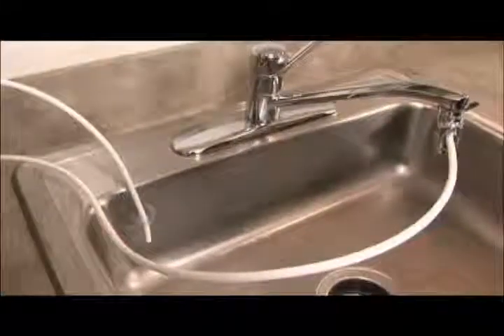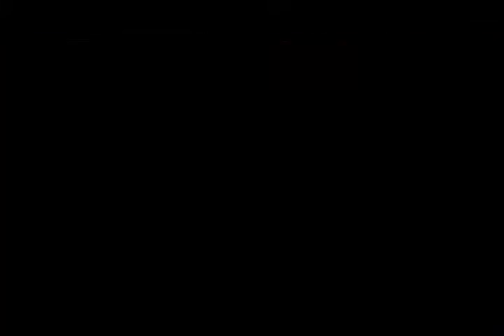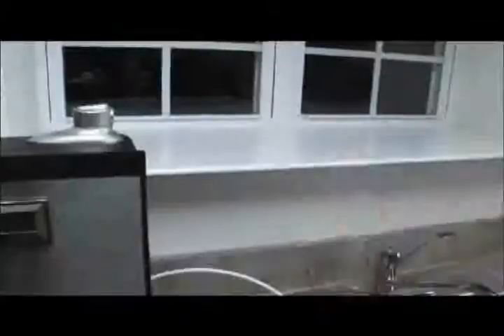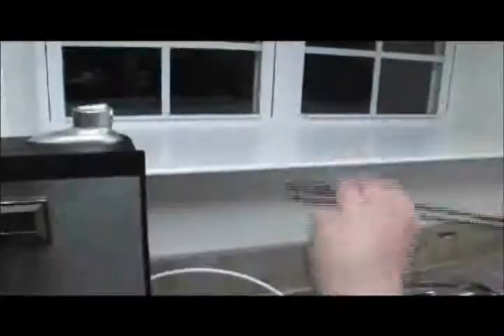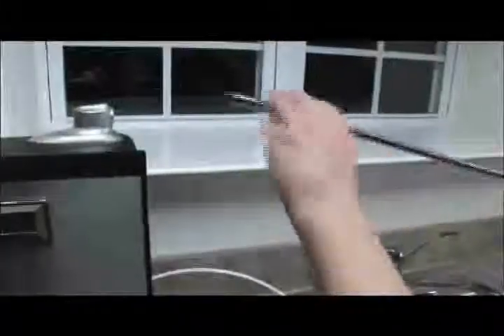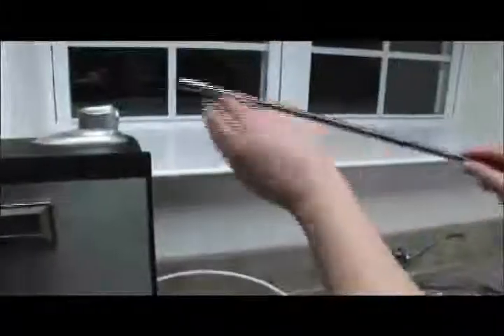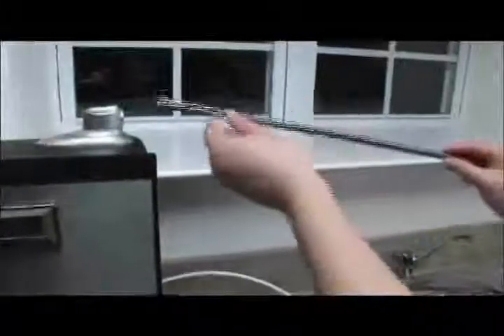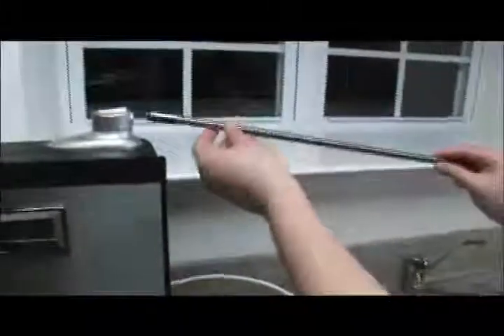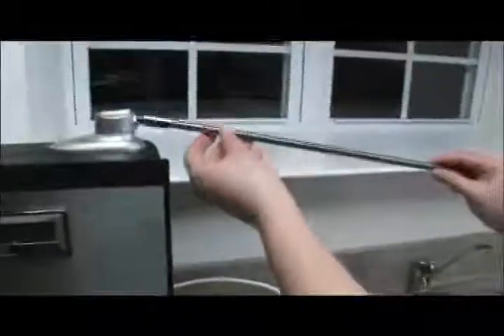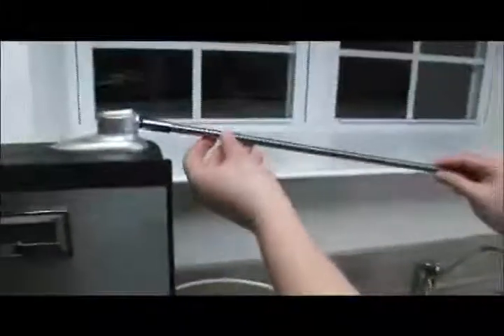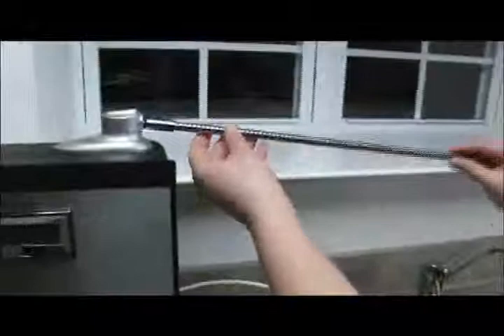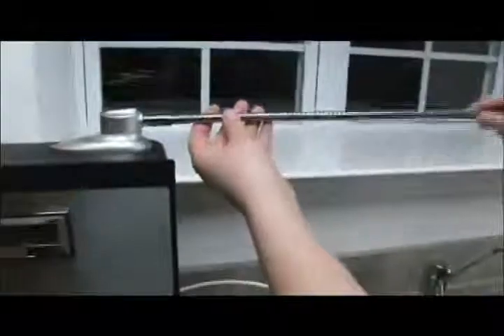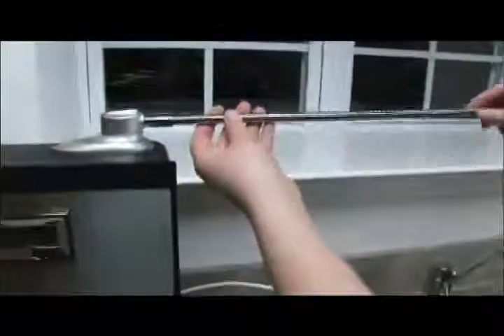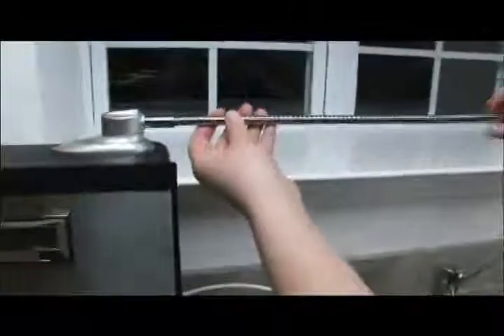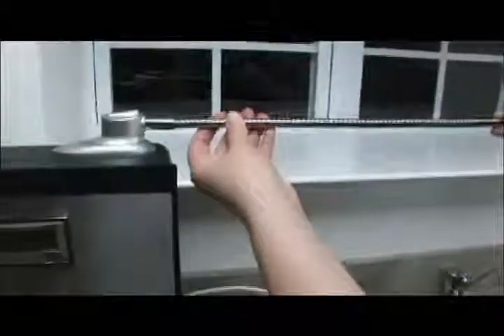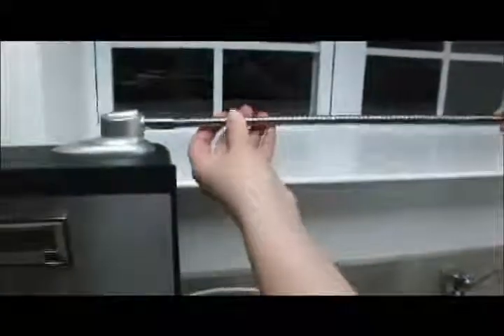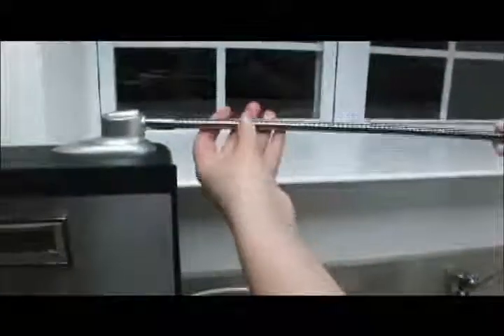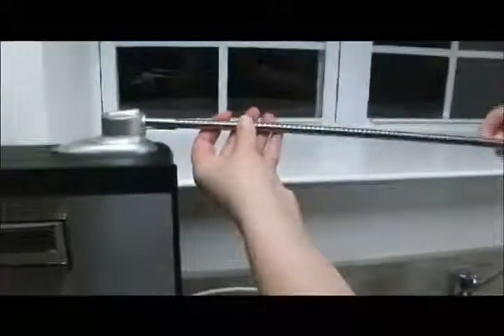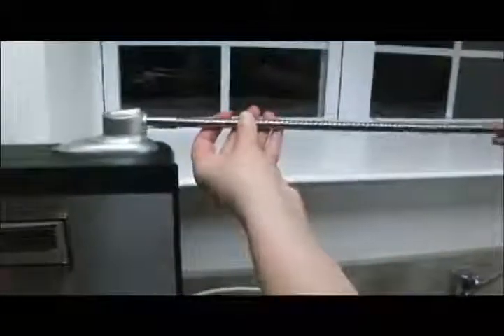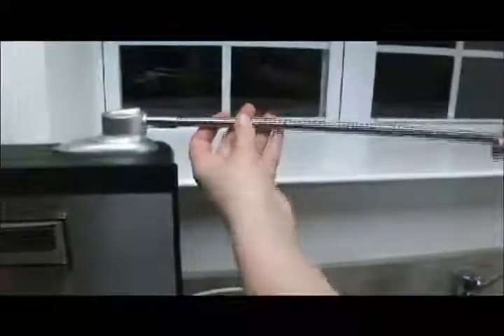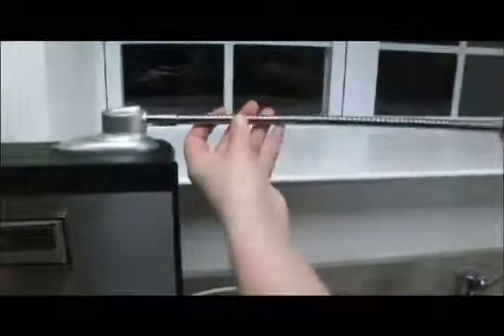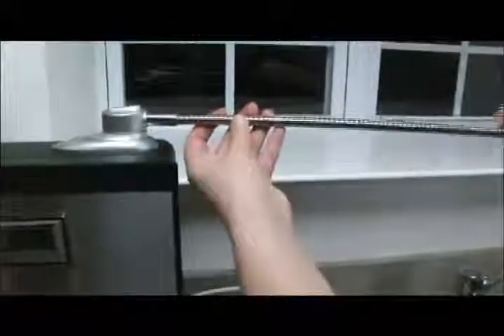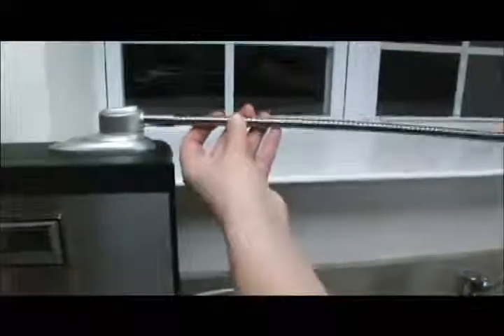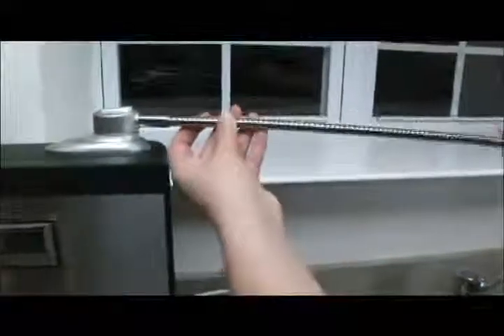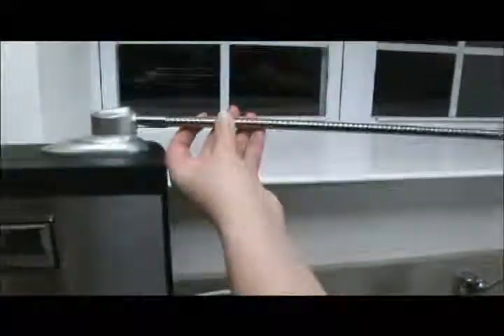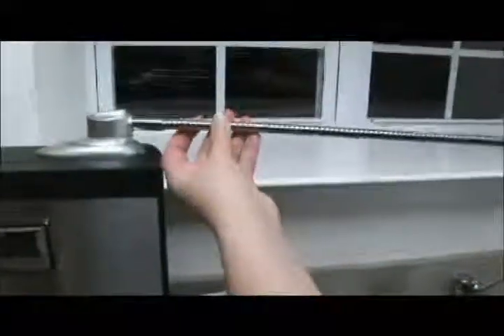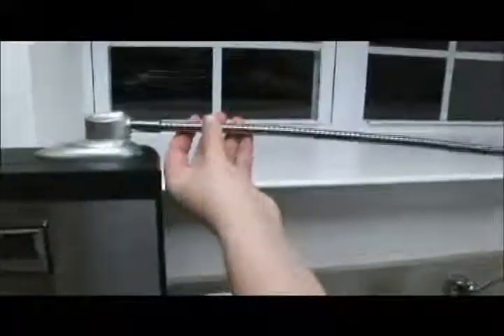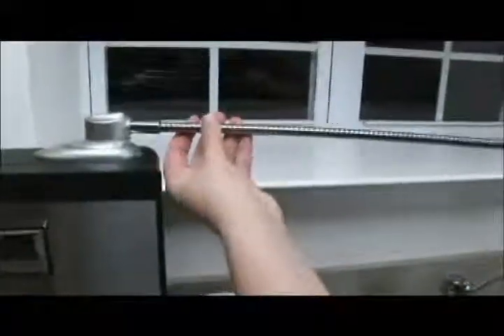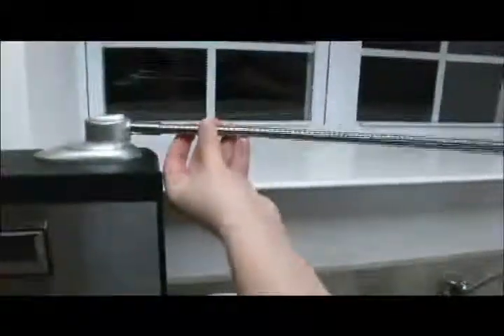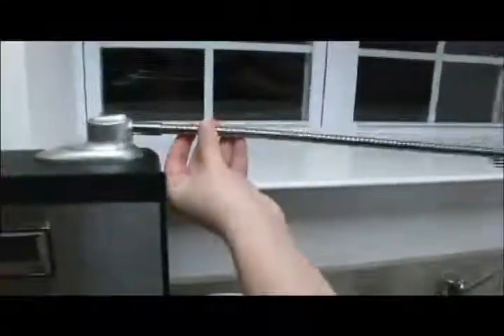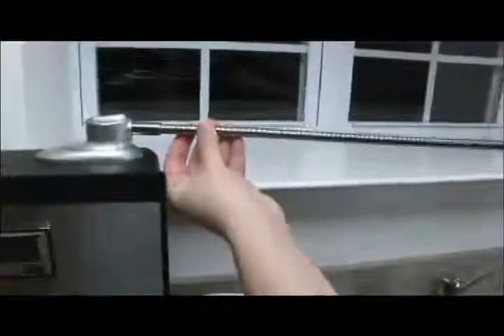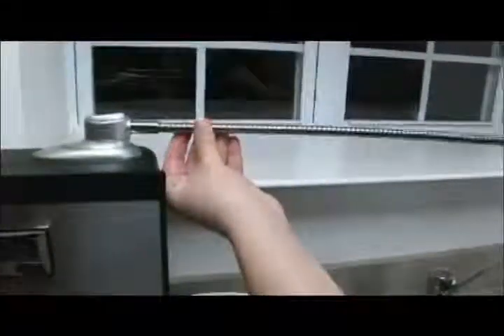Finally, attach the water outlet tube by screwing it clockwise onto the unit.